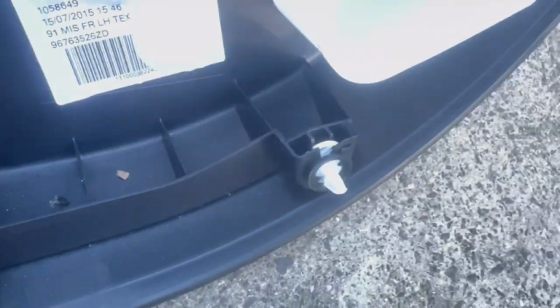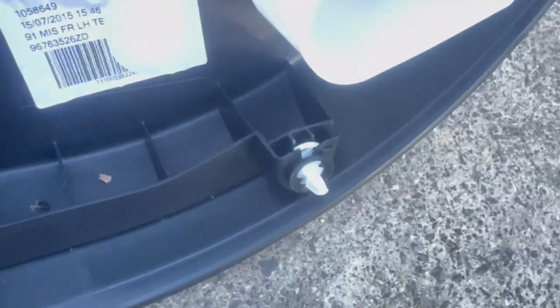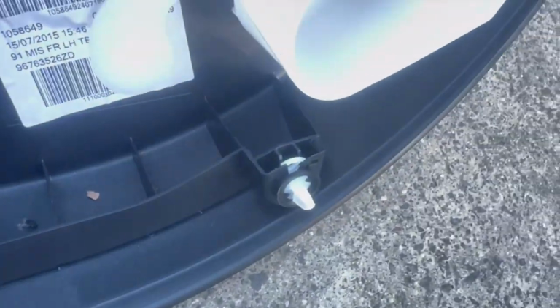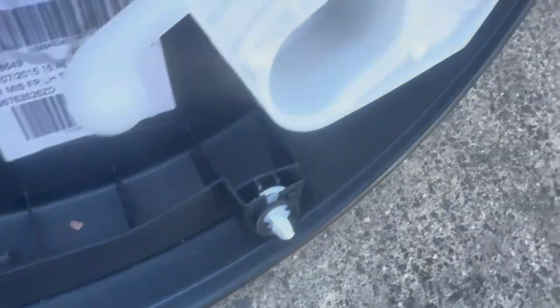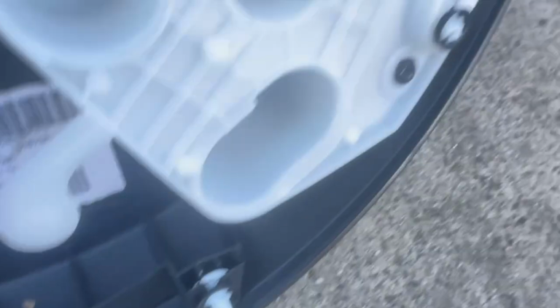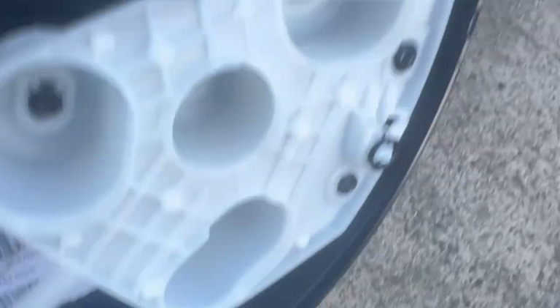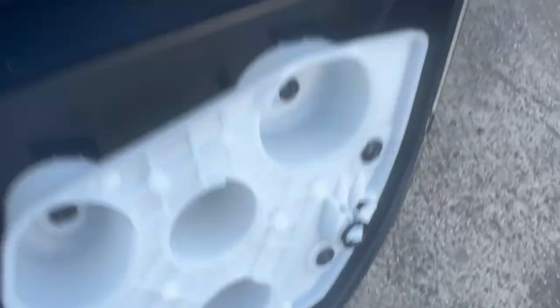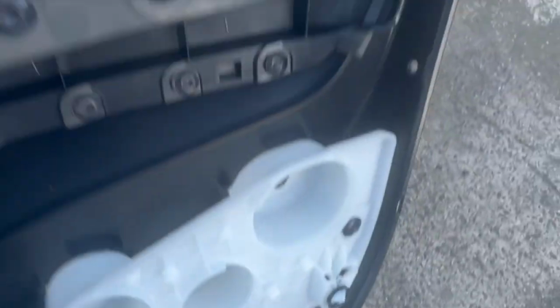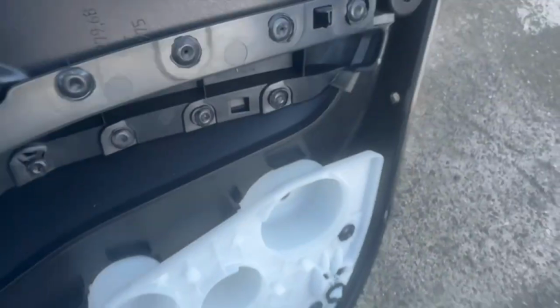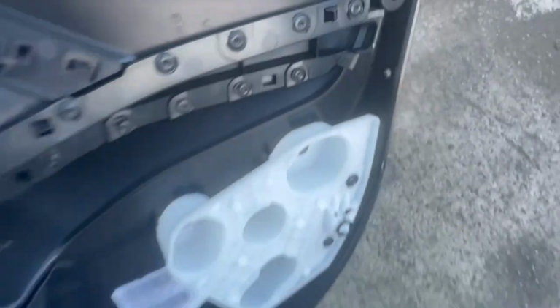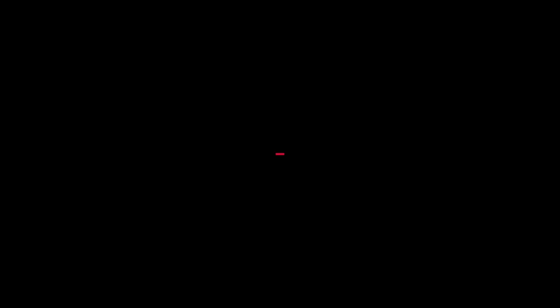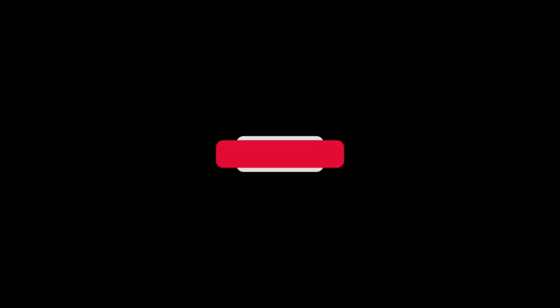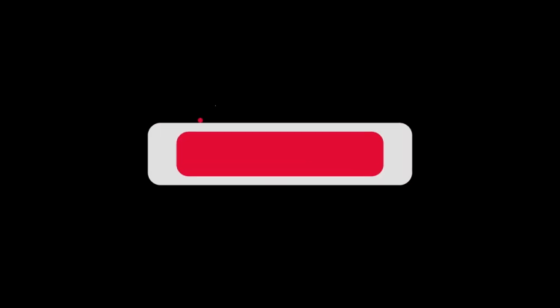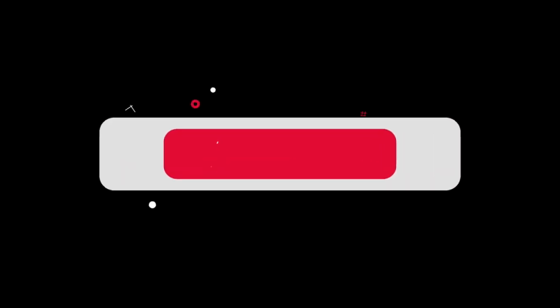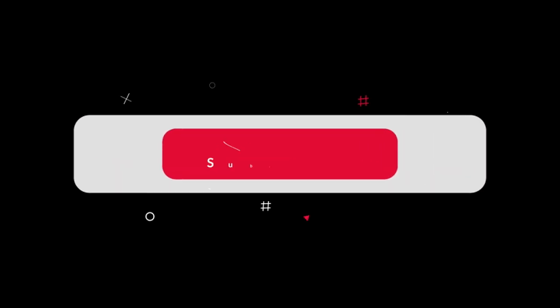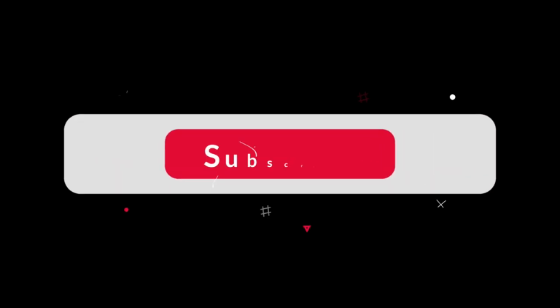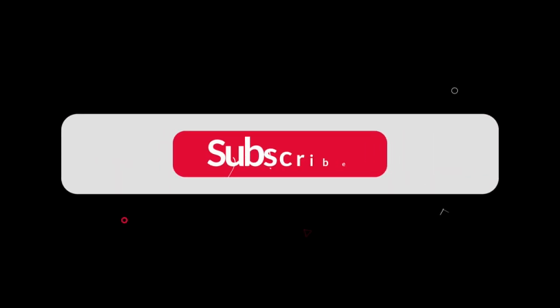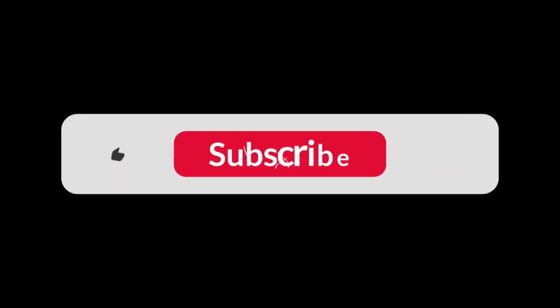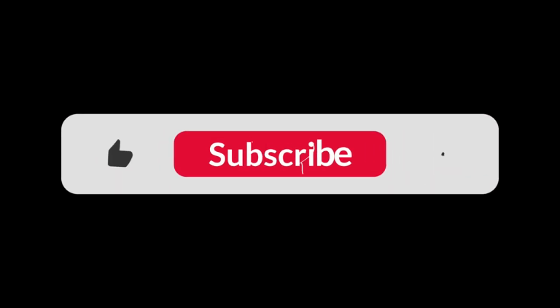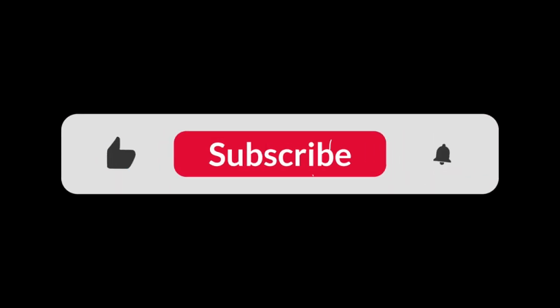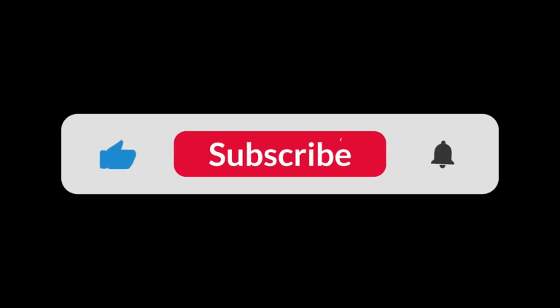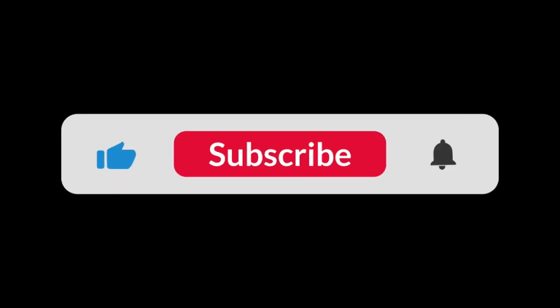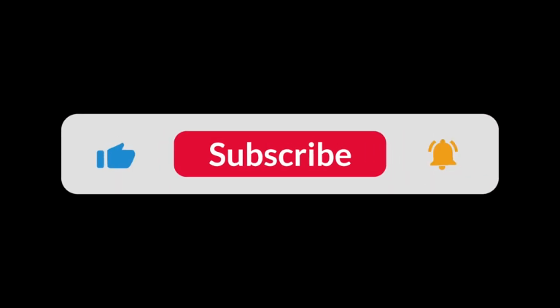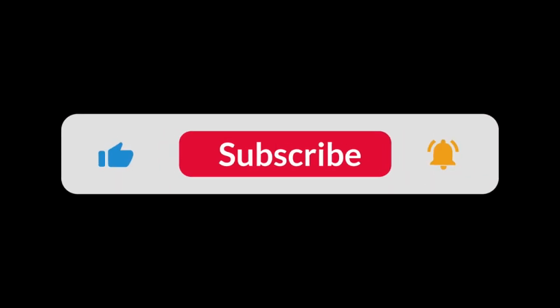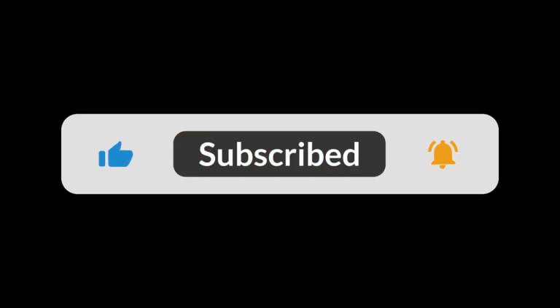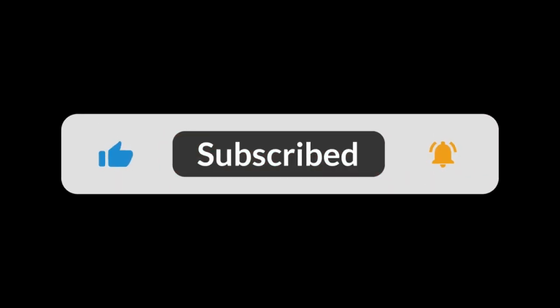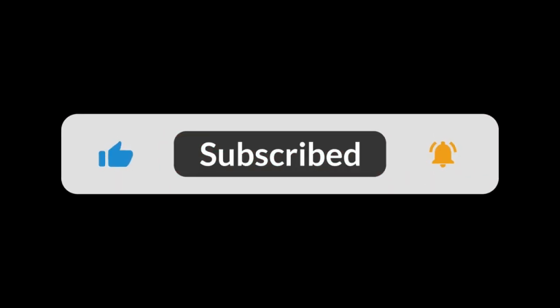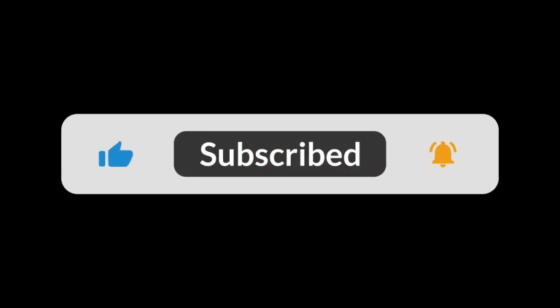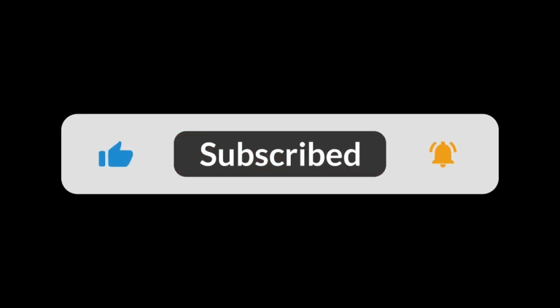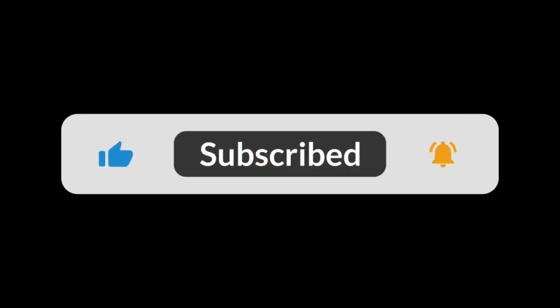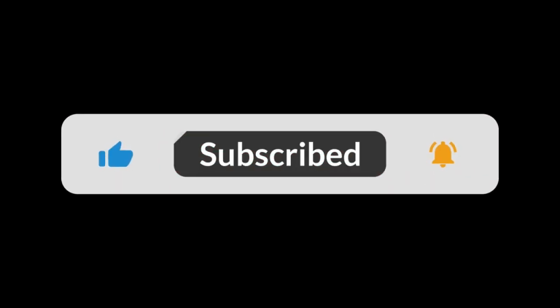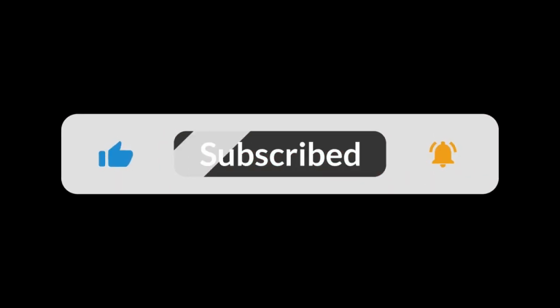Thank you for watching. I hope you have found this video helpful. Please don't forget to like, comment and subscribe to support the channel.